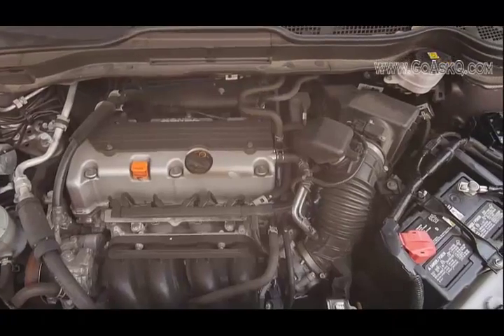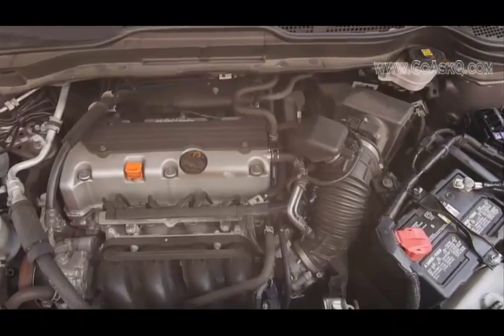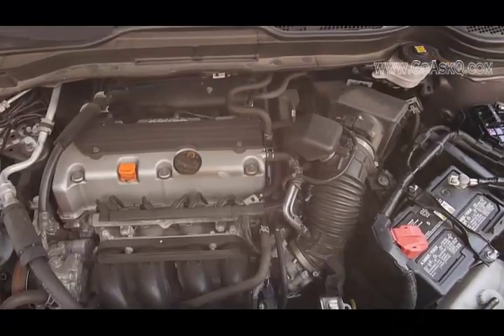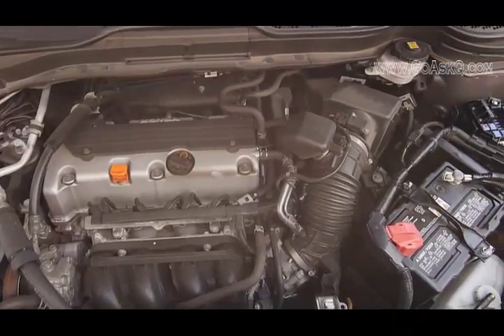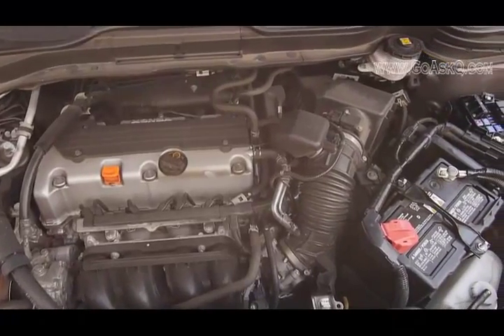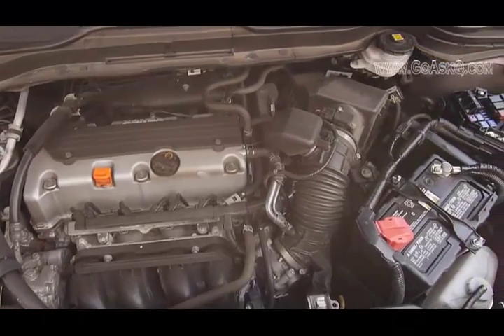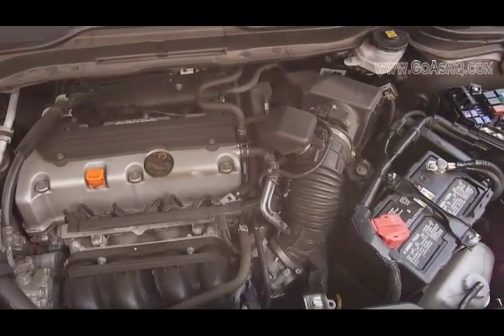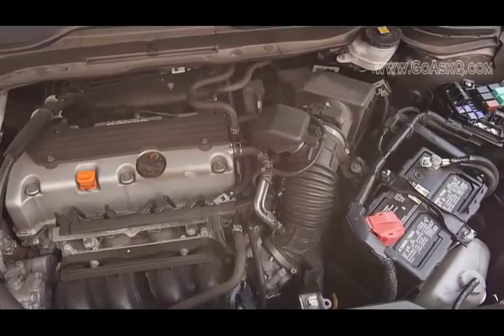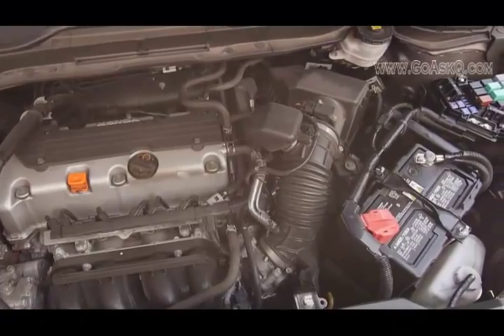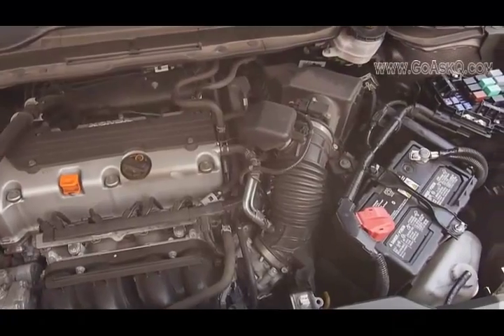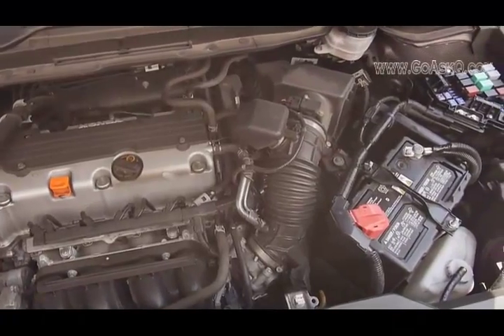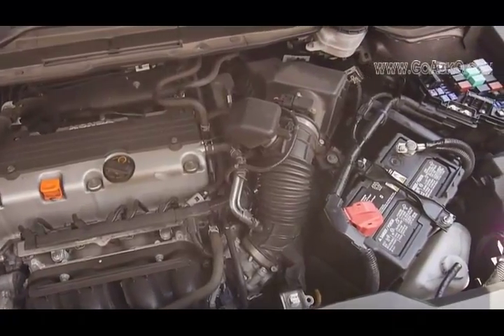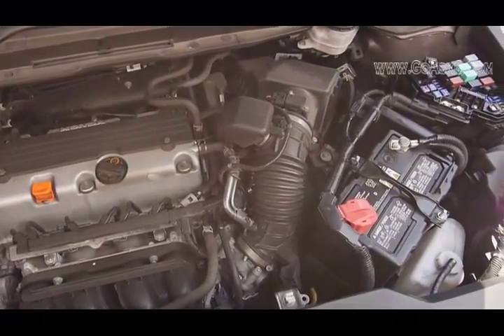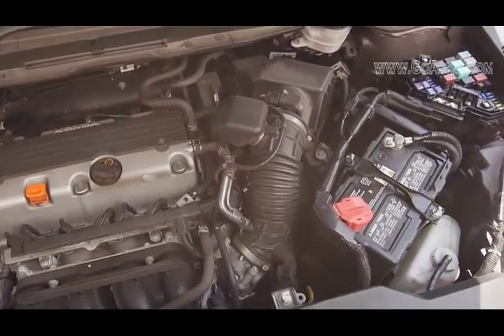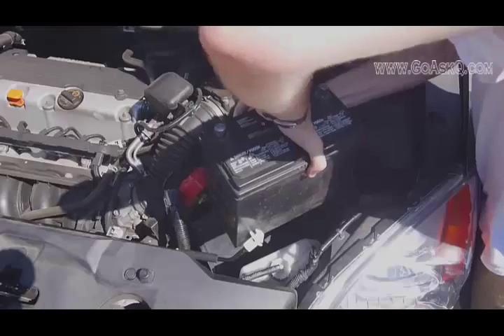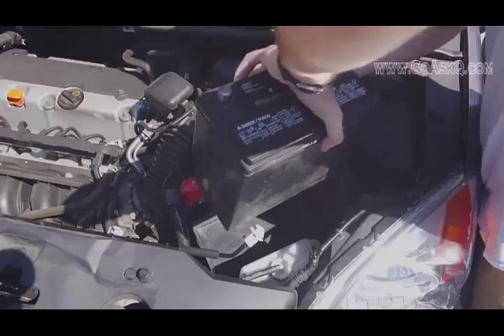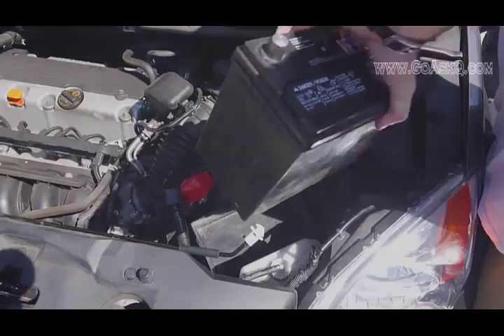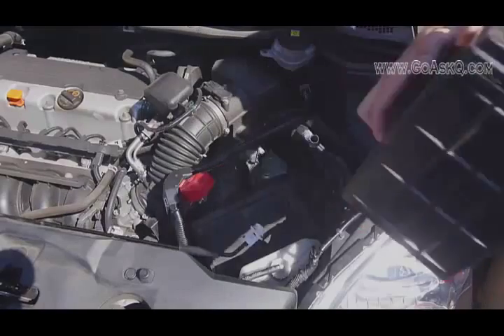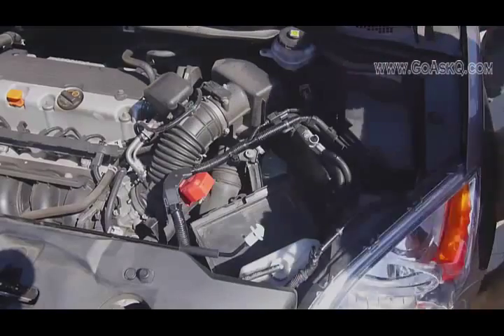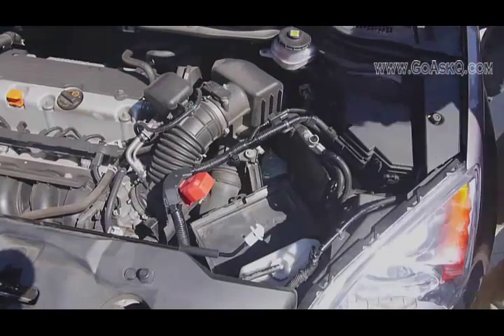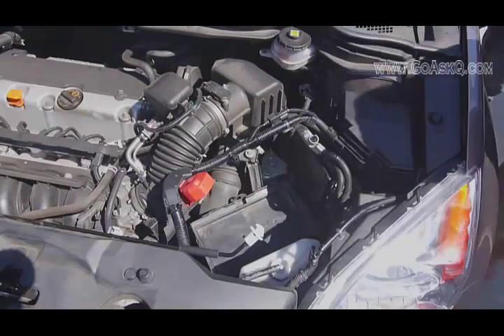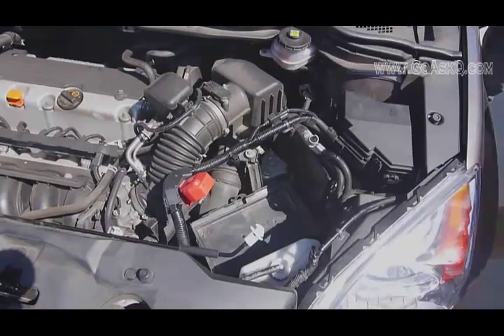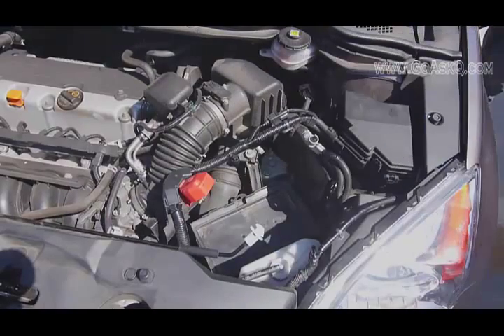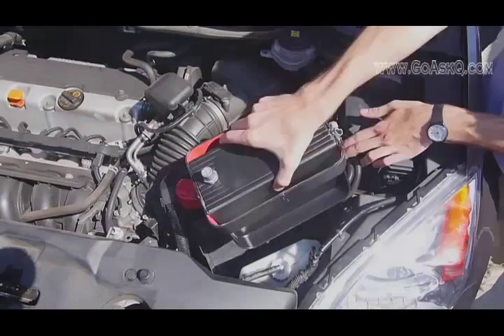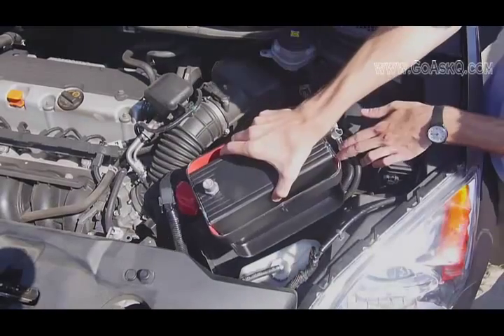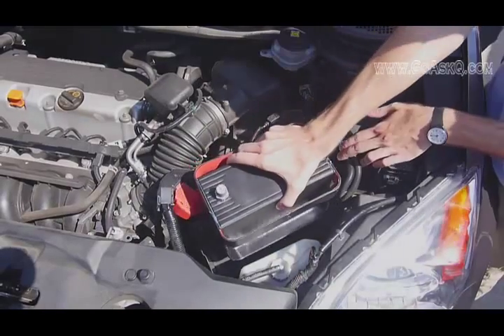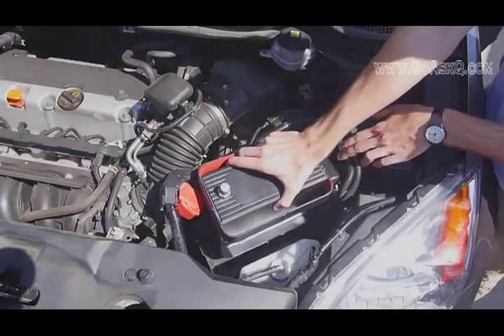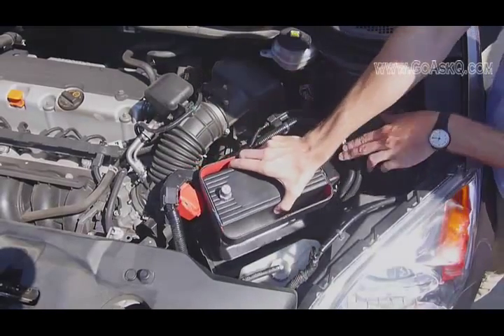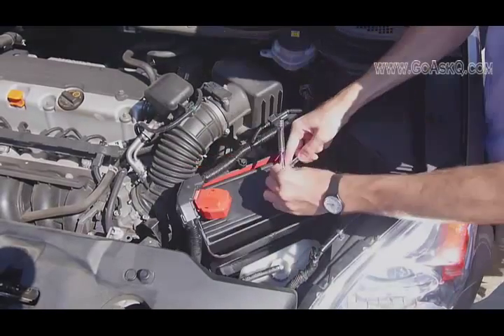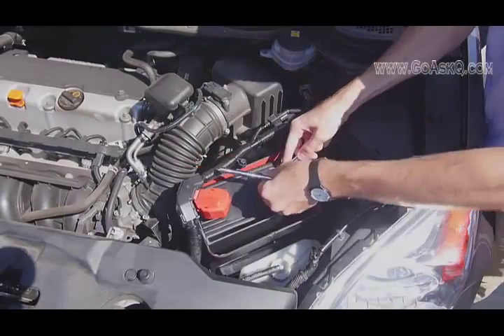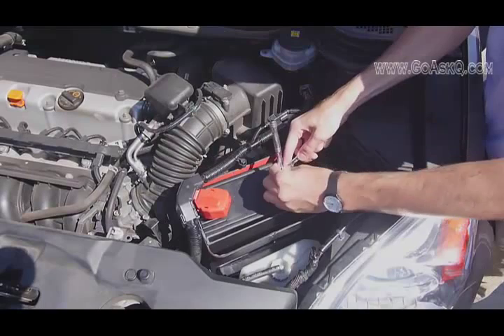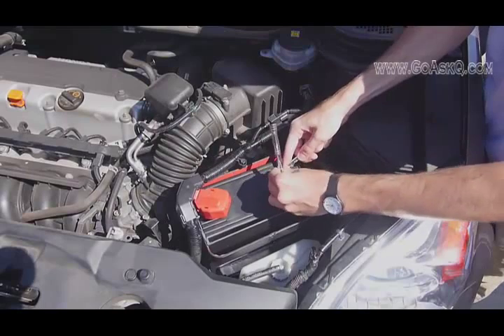Installing Ohm is easy. It's a perfect drop-in replacement for your old battery. All you have to do is disconnect your old battery, drop in Ohm, and reconnect it.